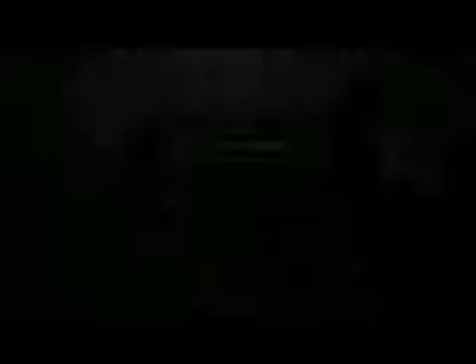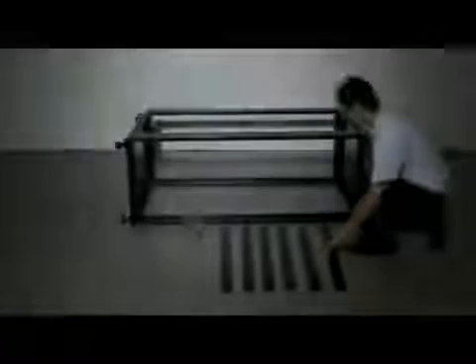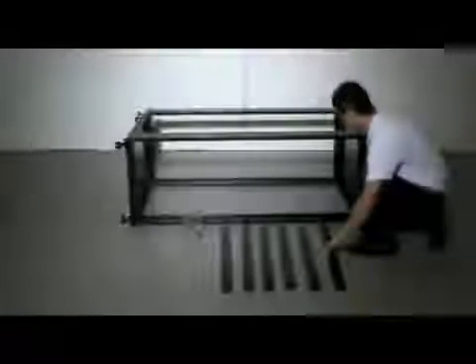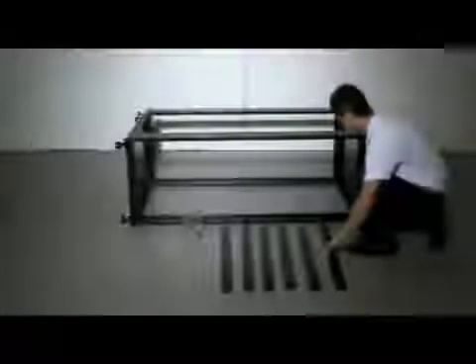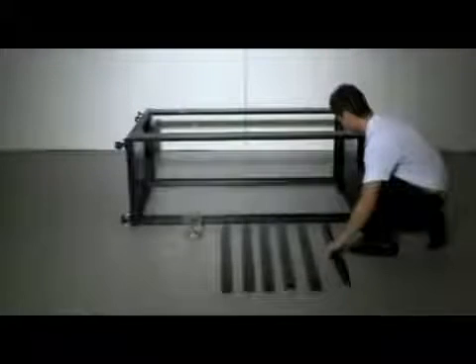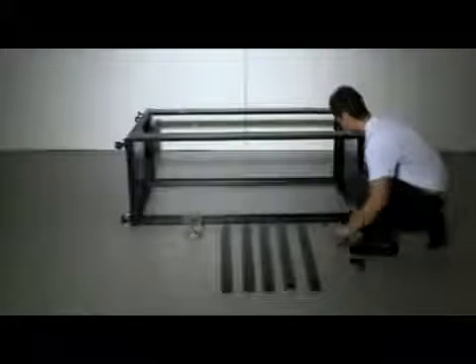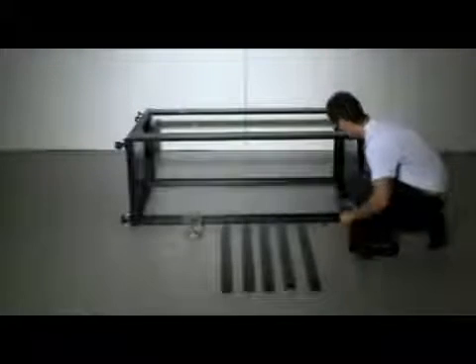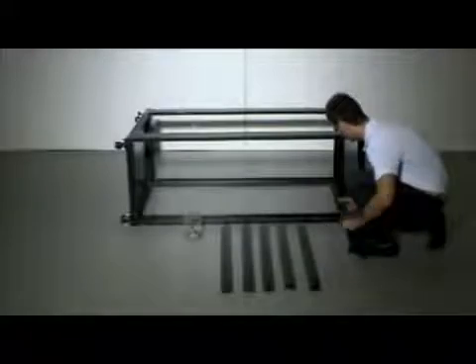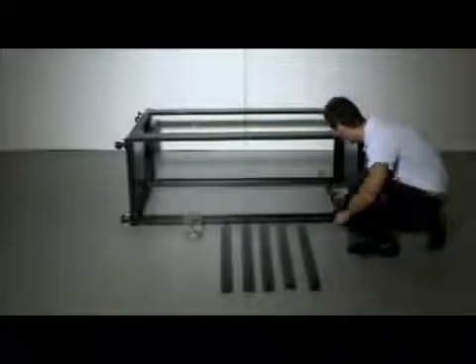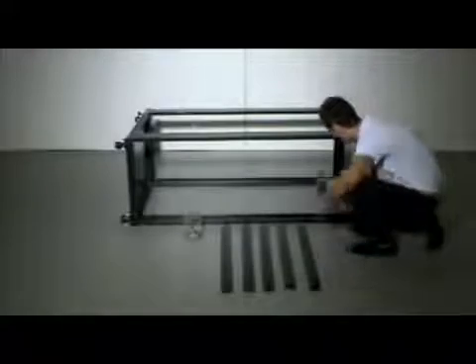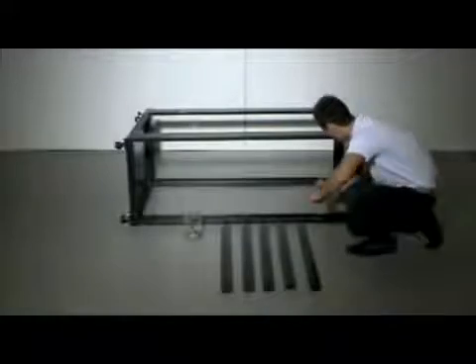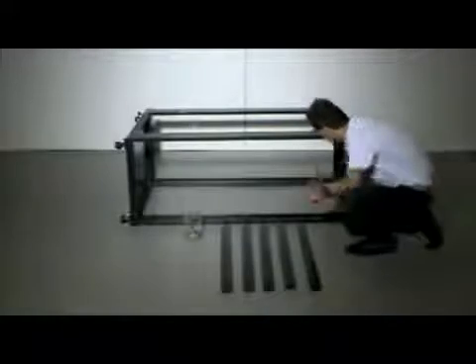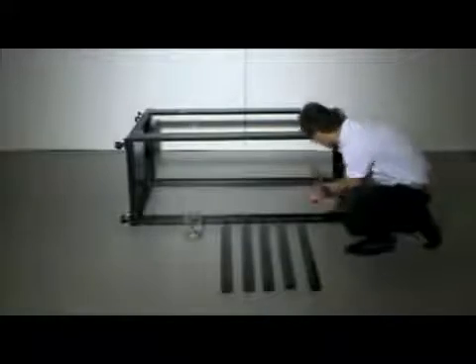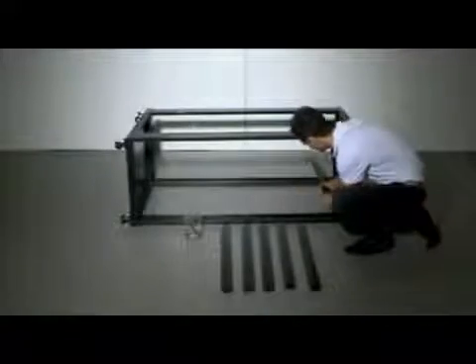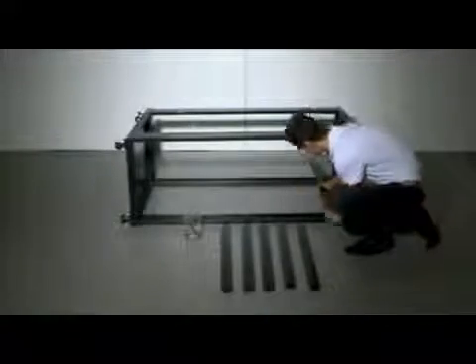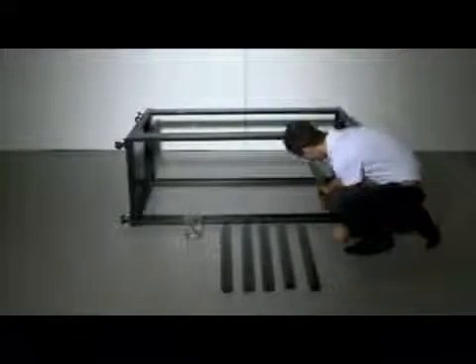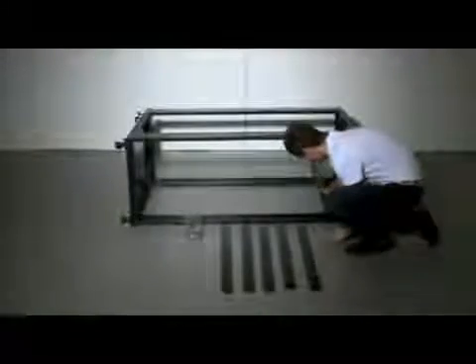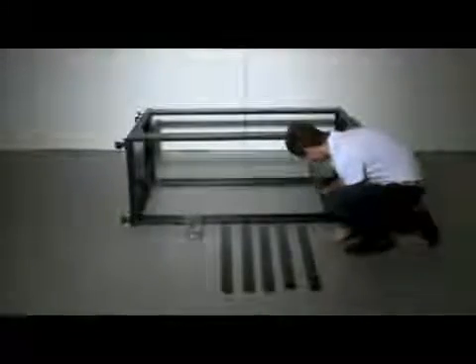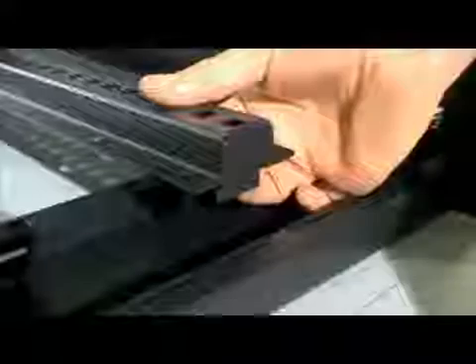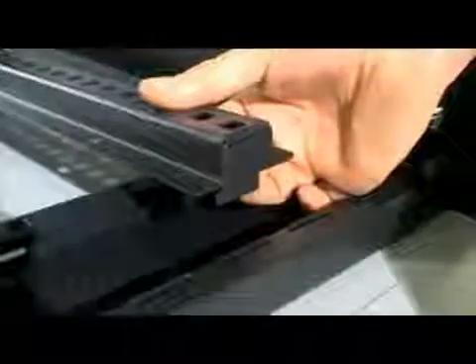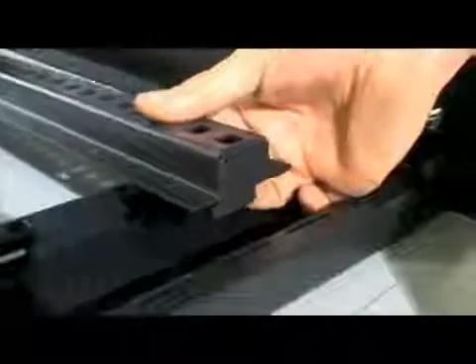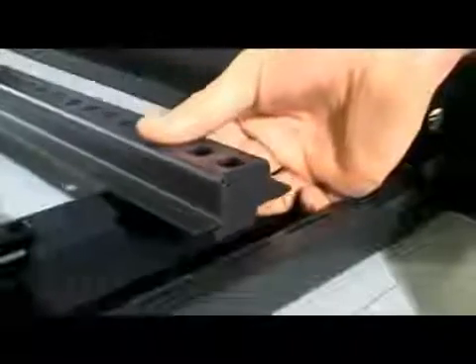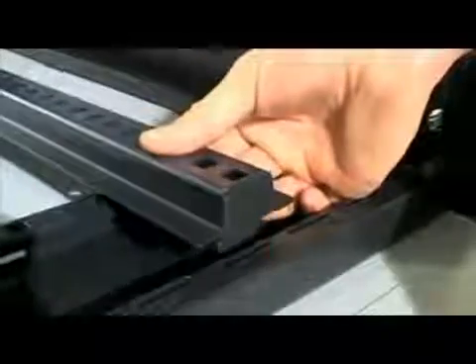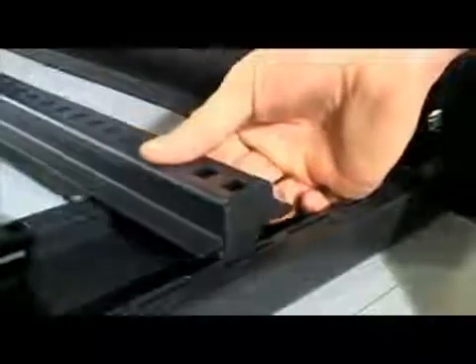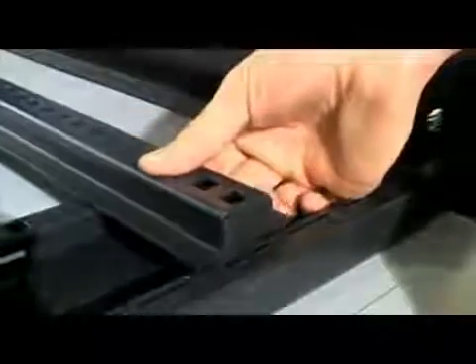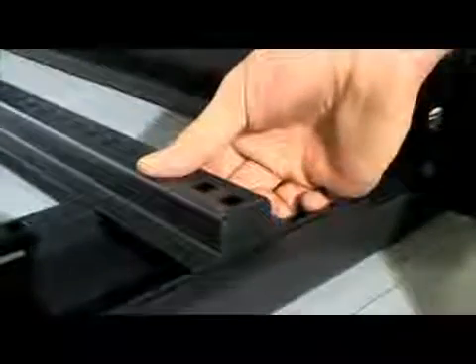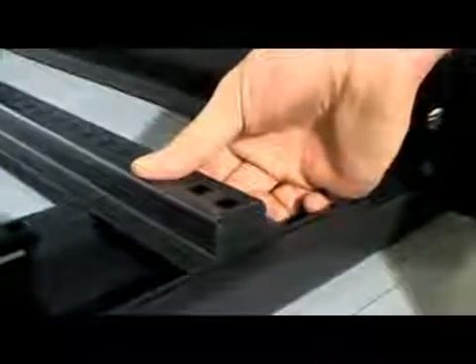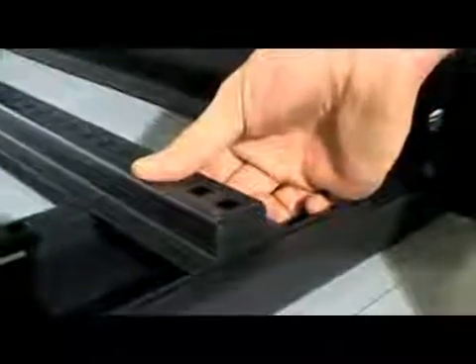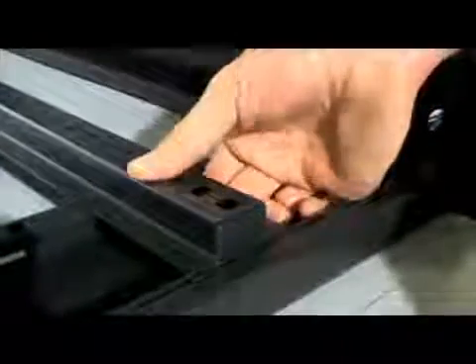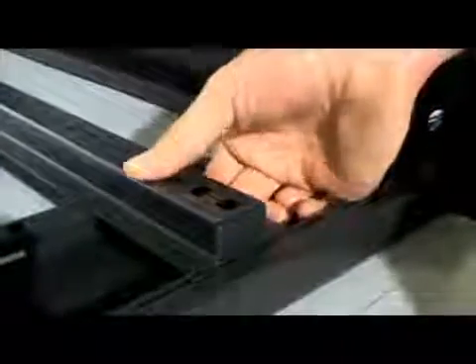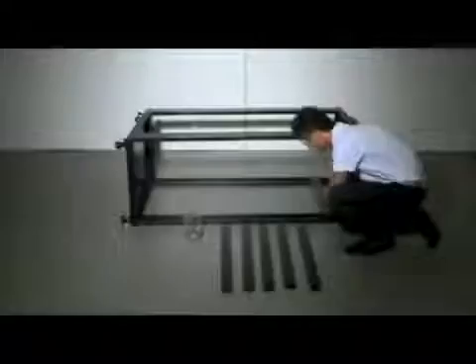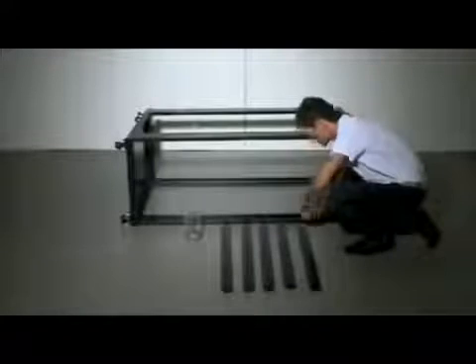Step 3: Fit the horizontal support rails to the rack frame using M6 bolts and M6 cage nuts. There are three support rails for each side of the rack frame.